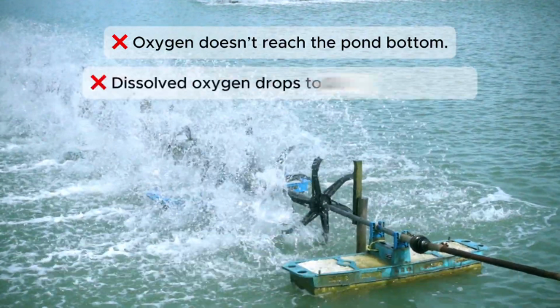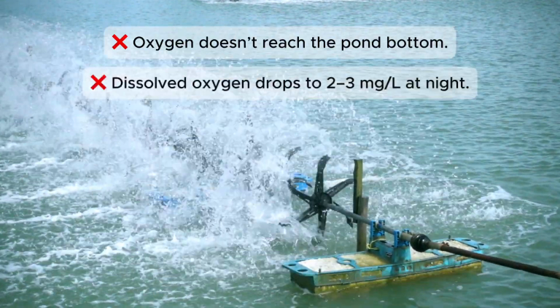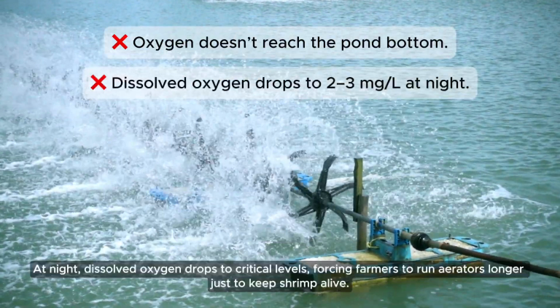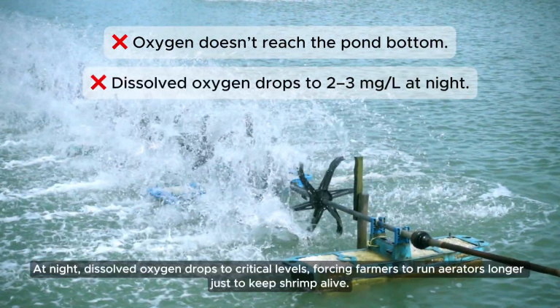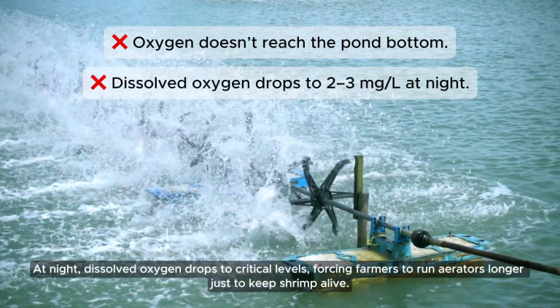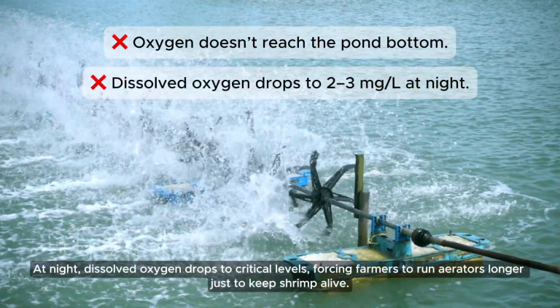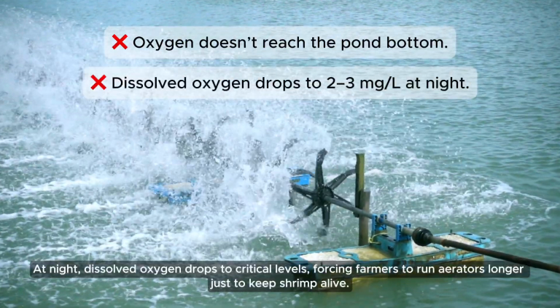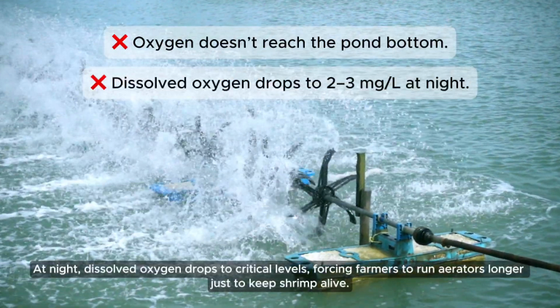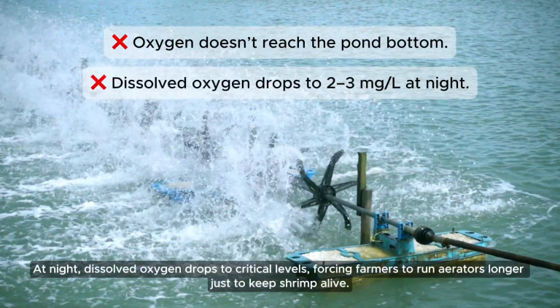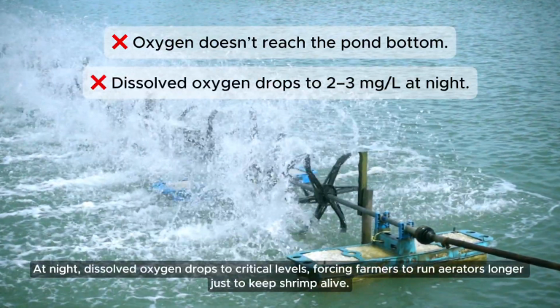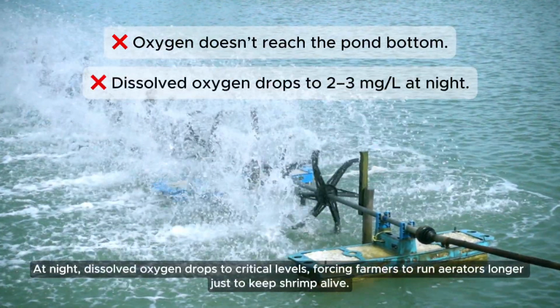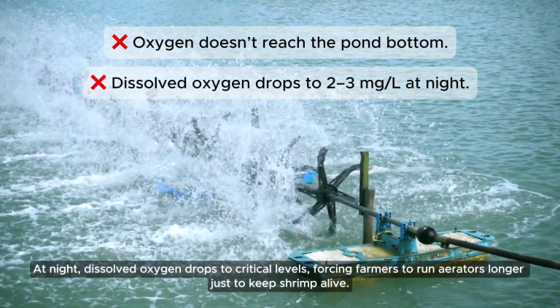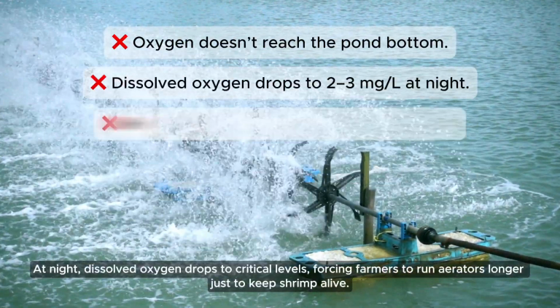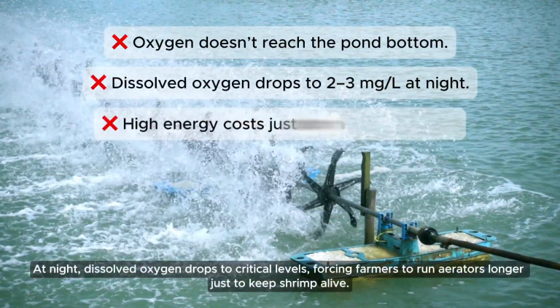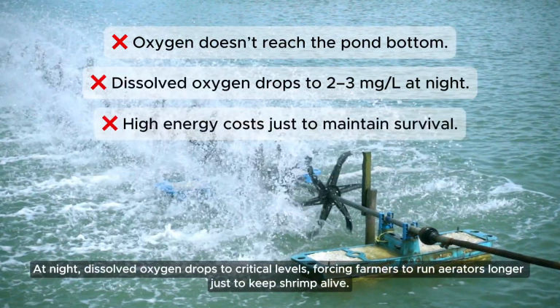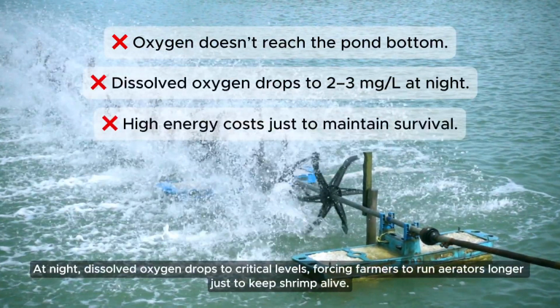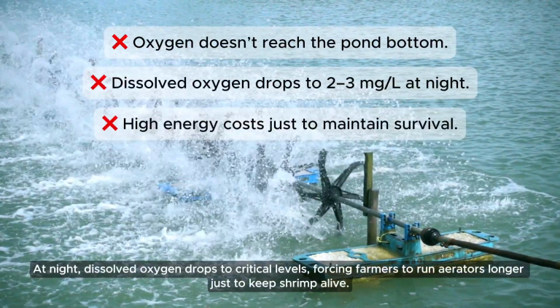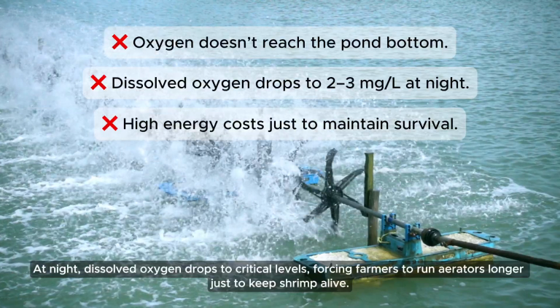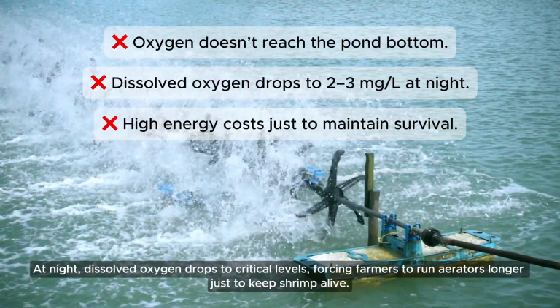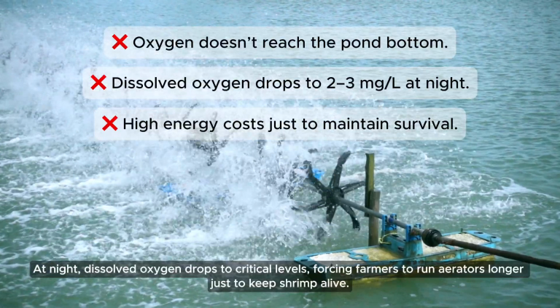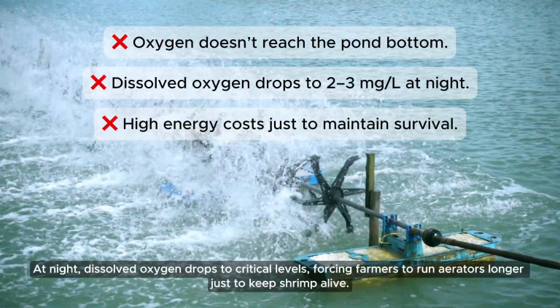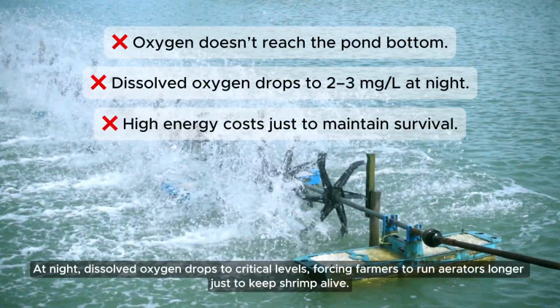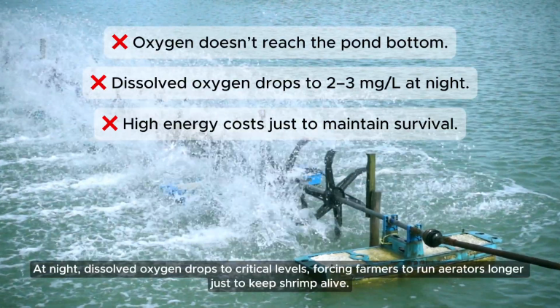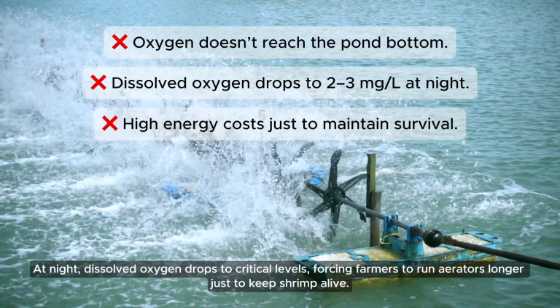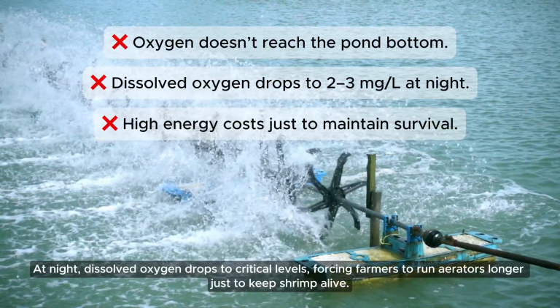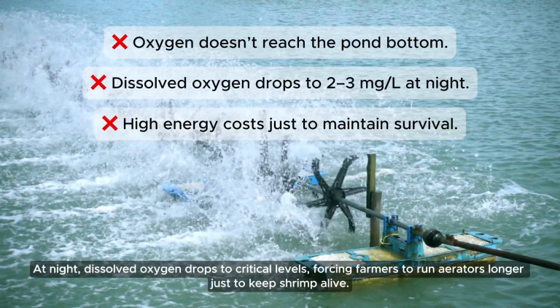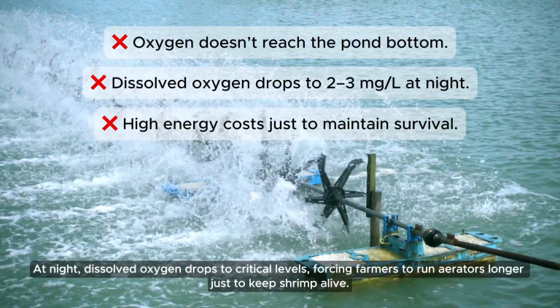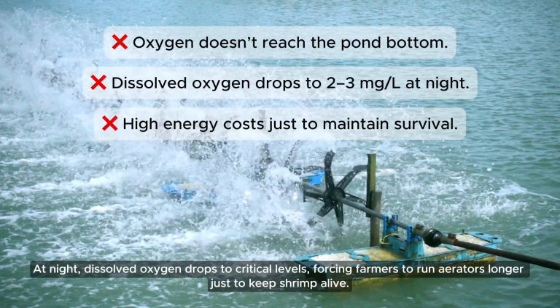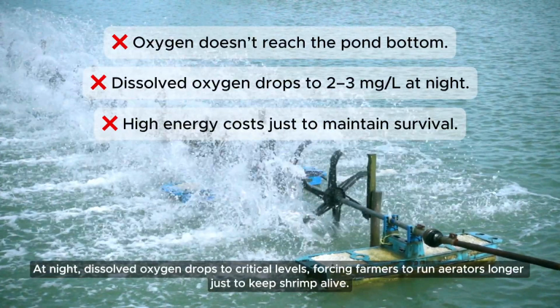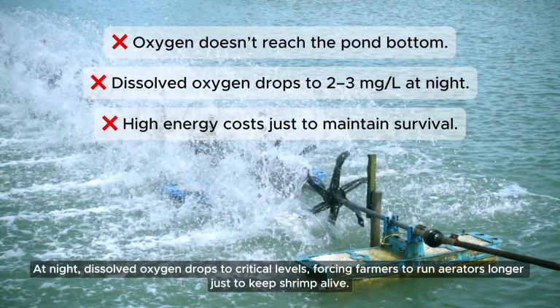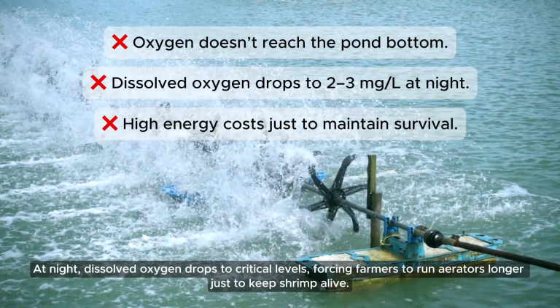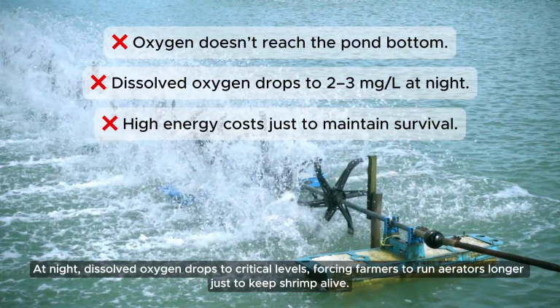At night, dissolved oxygen drops to critical levels, forcing farmers to run aerators longer just to keep shrimp alive.